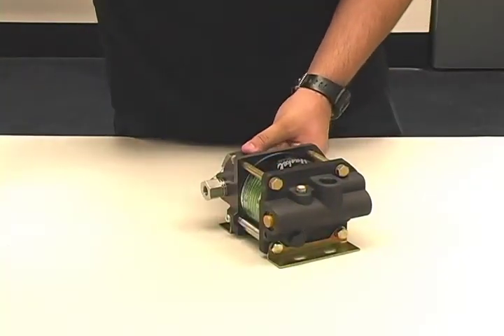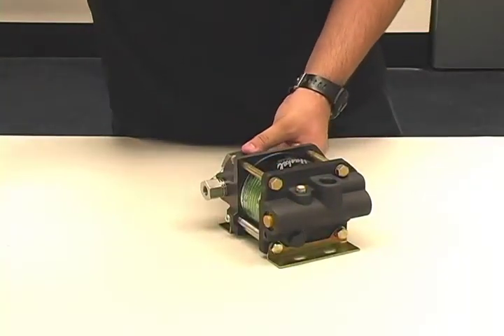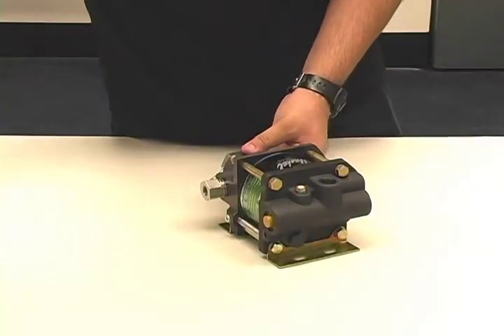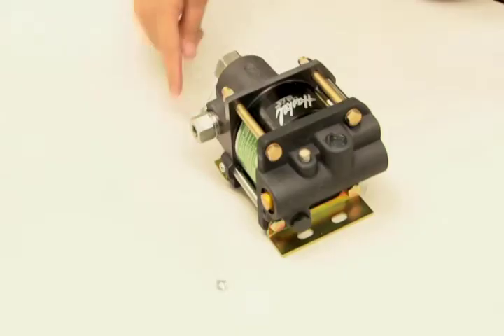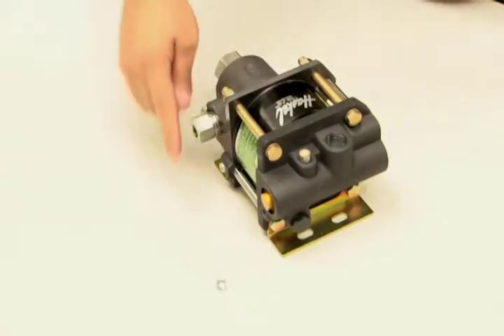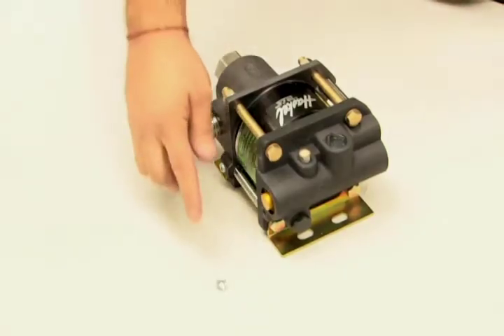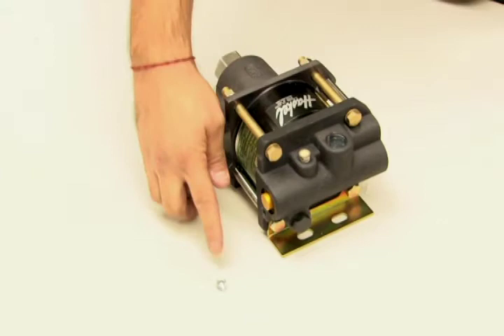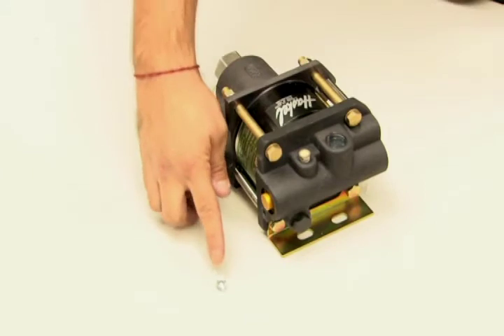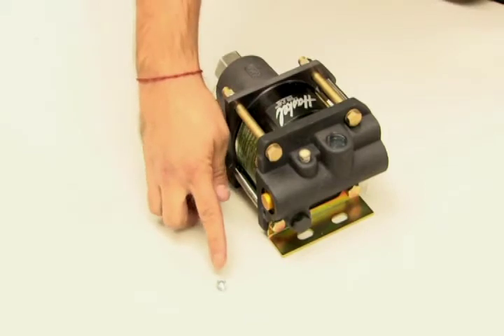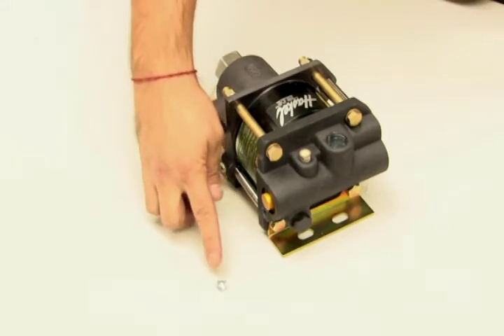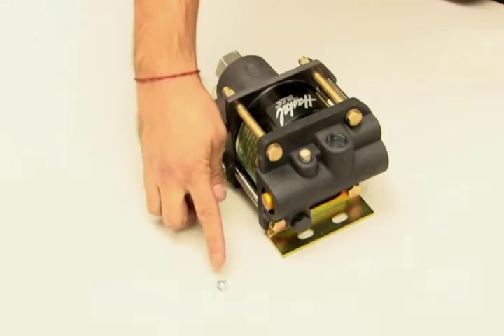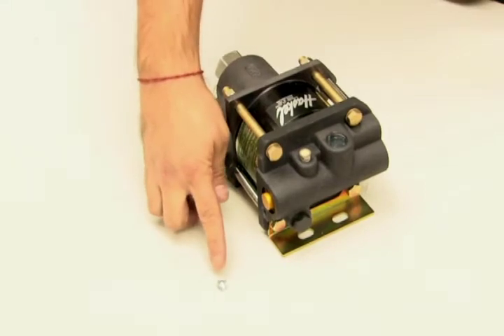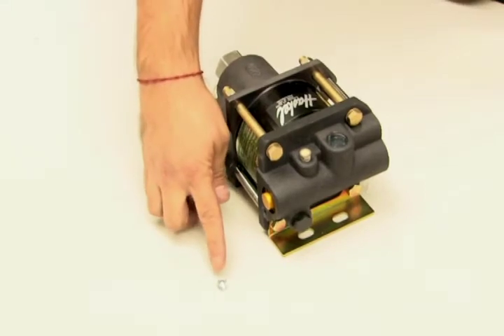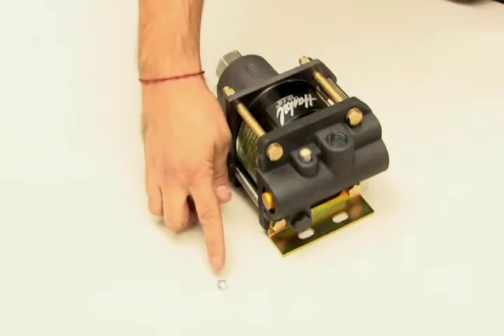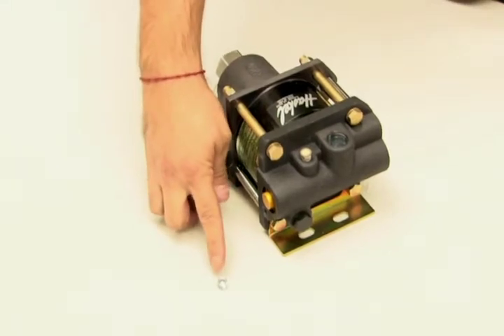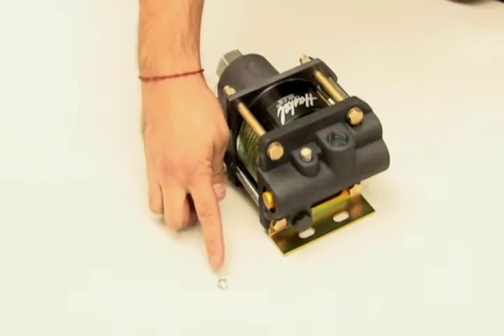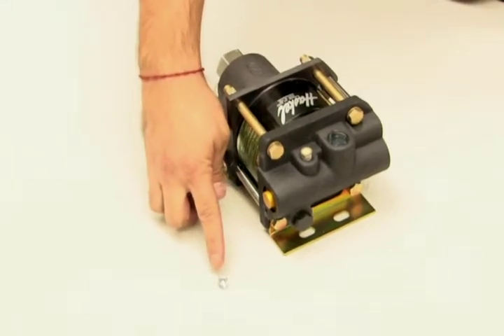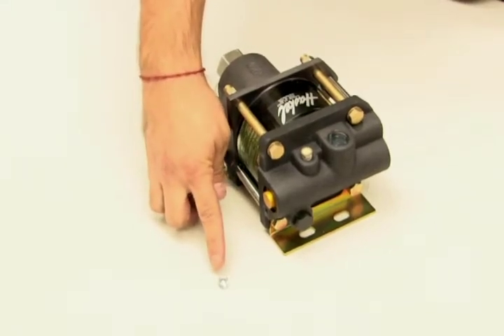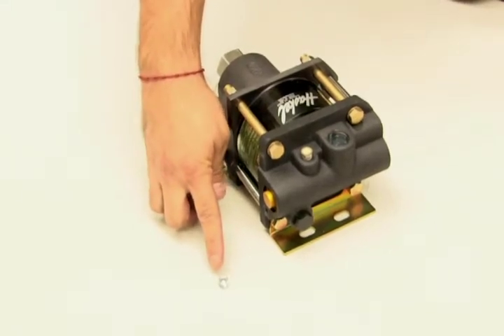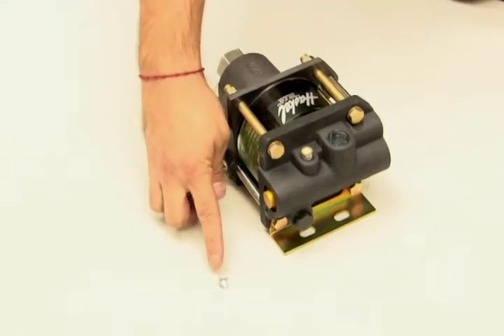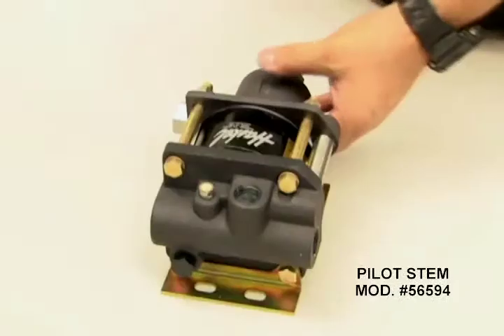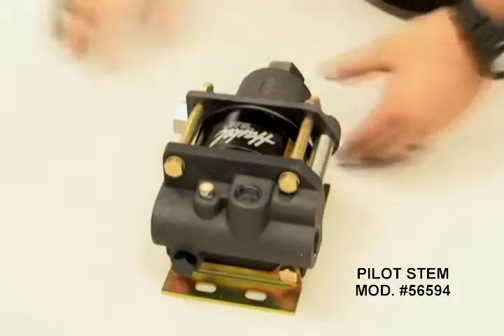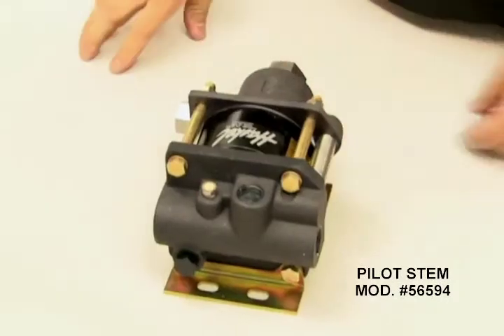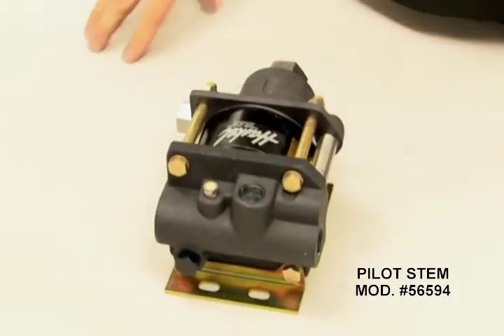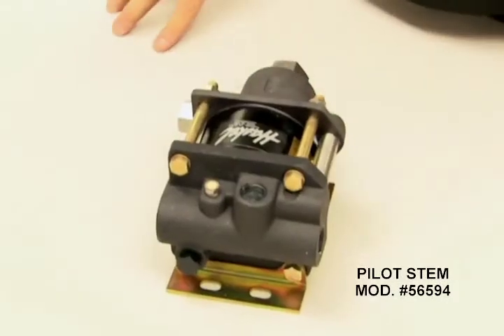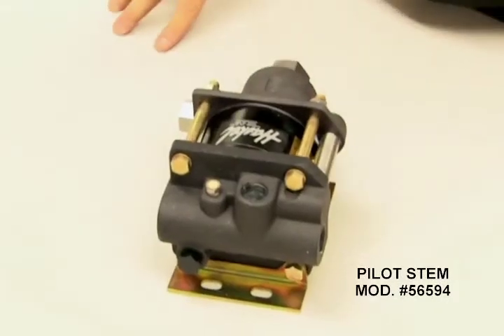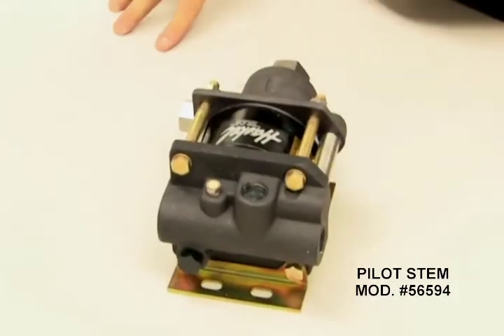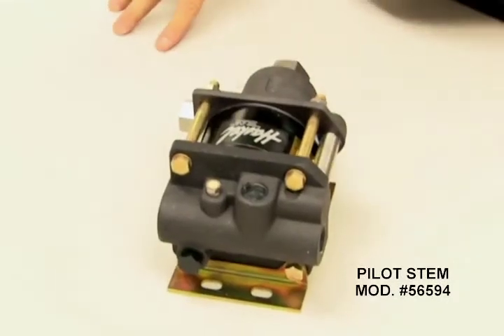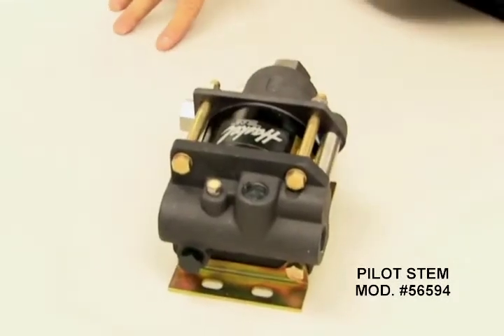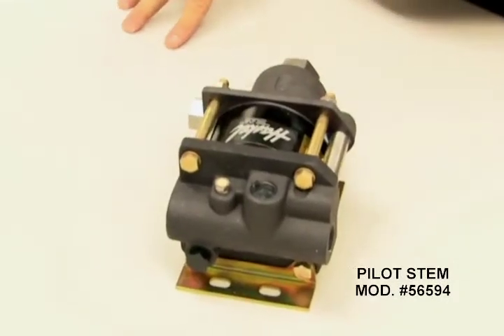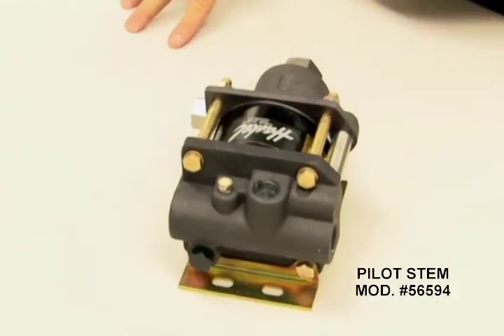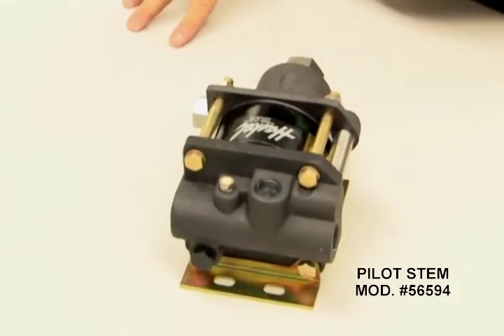The old external plug can be discarded. This completes this modification.